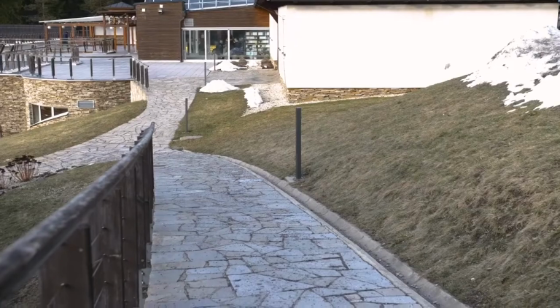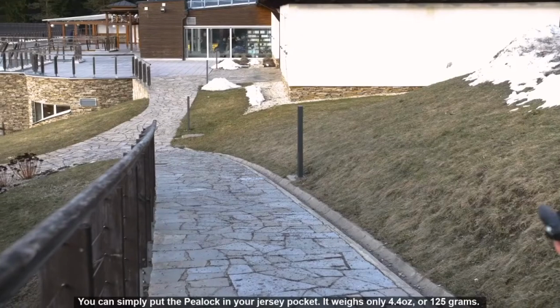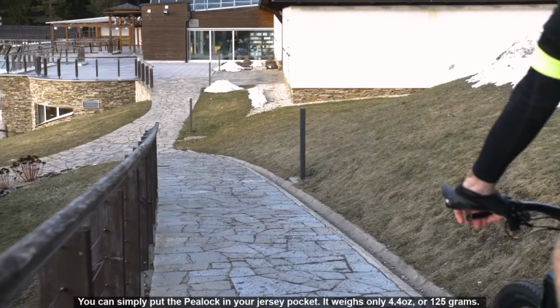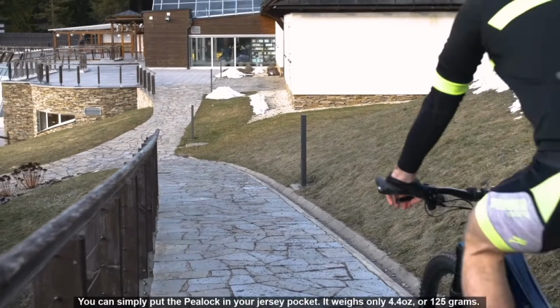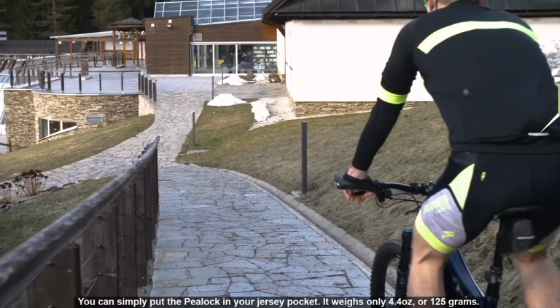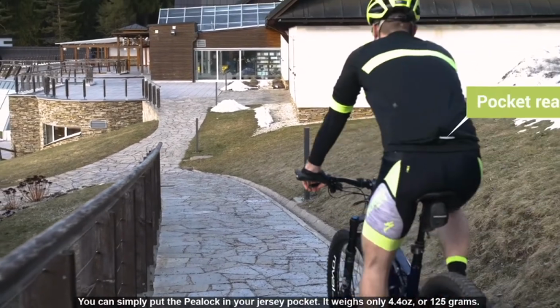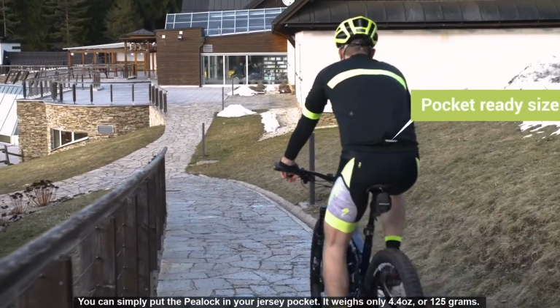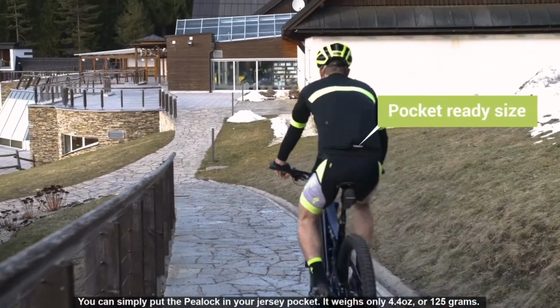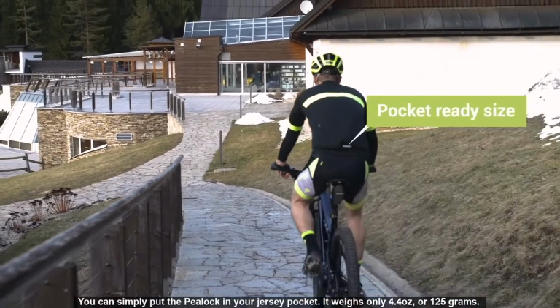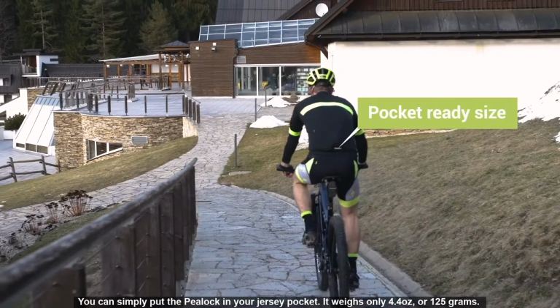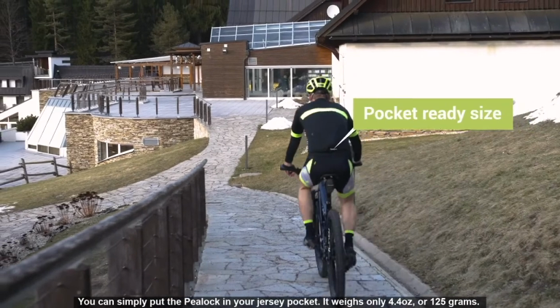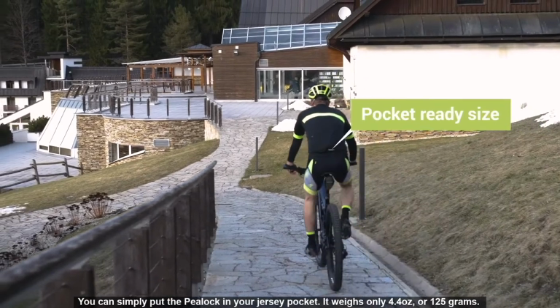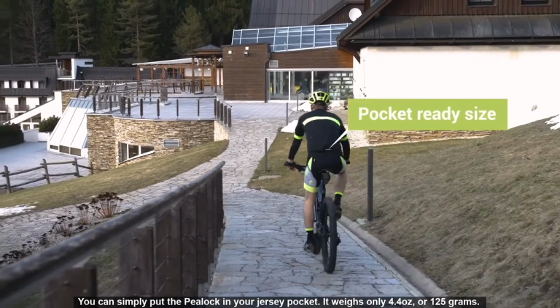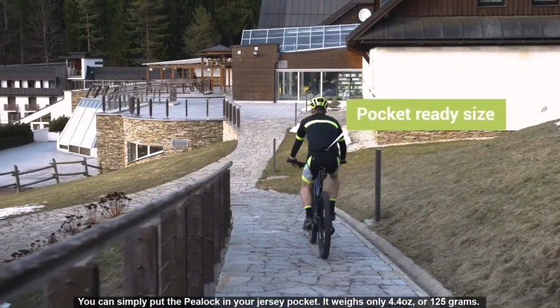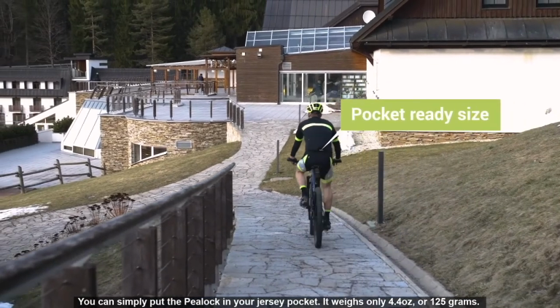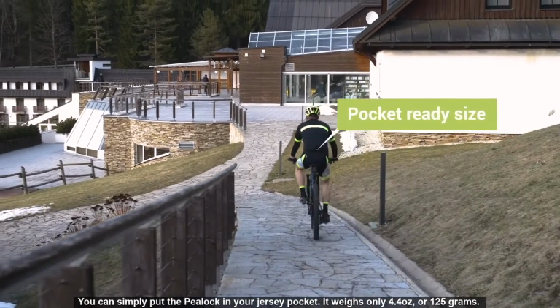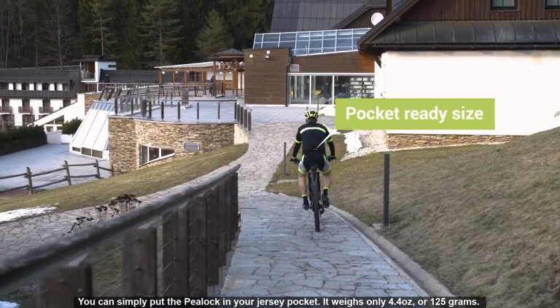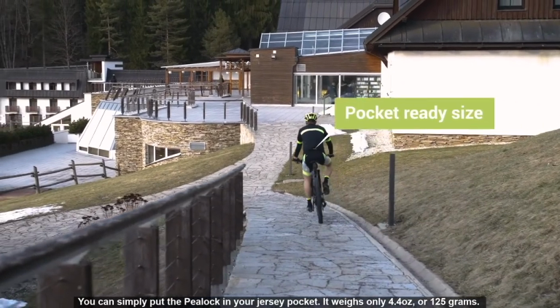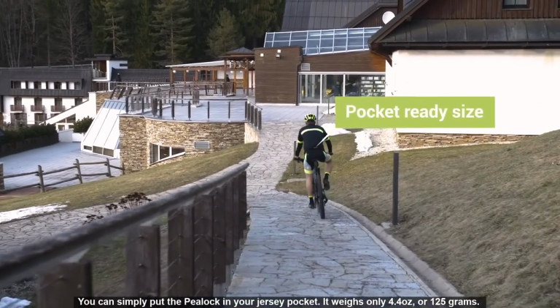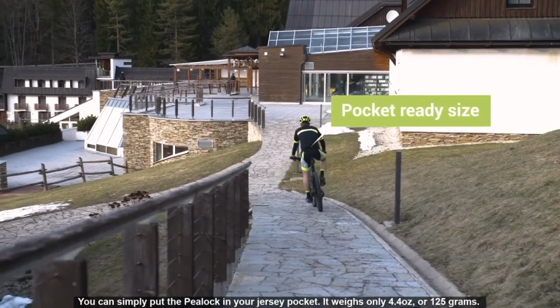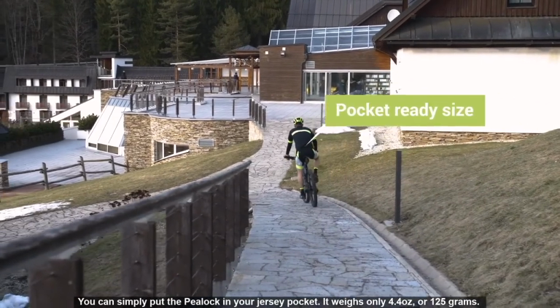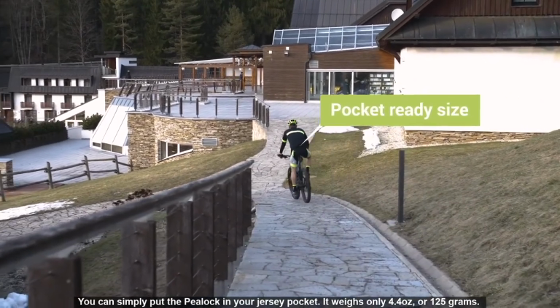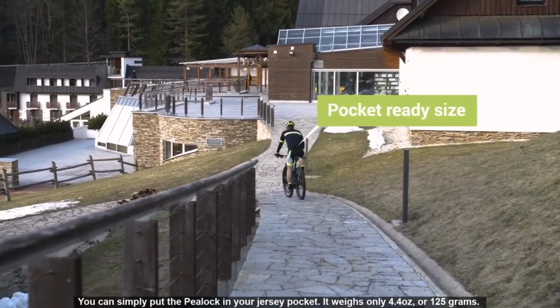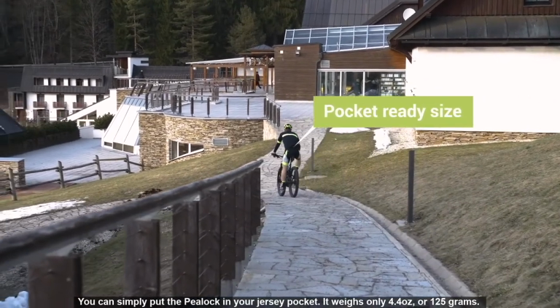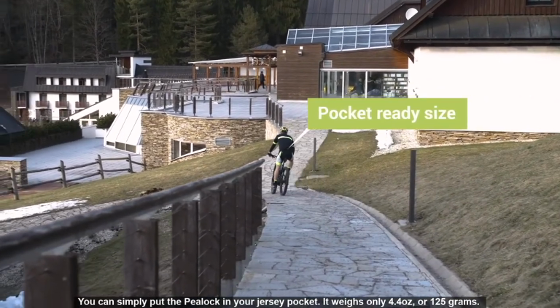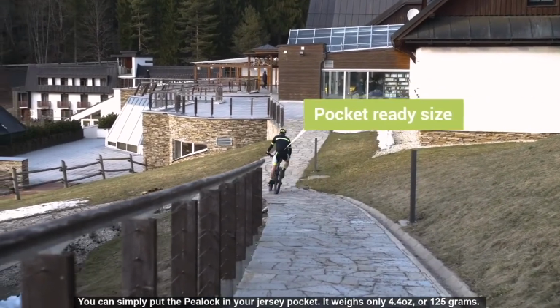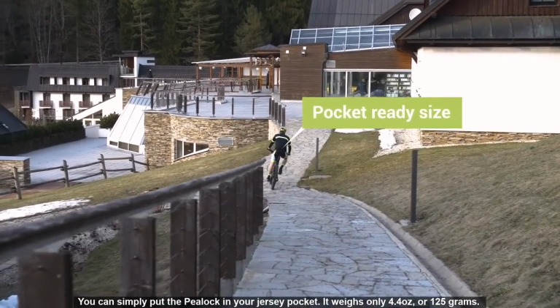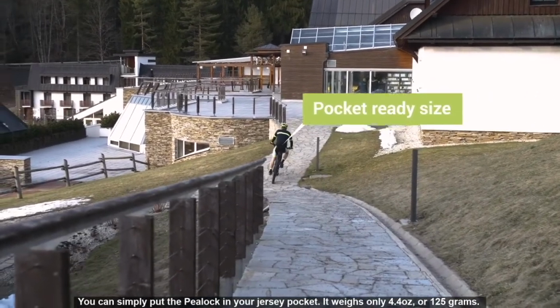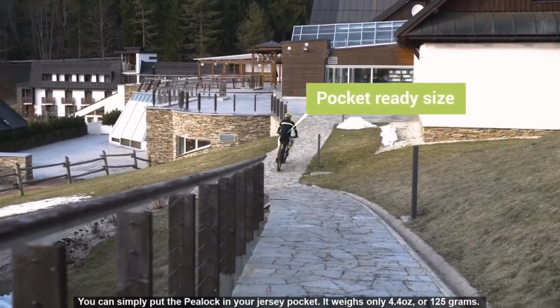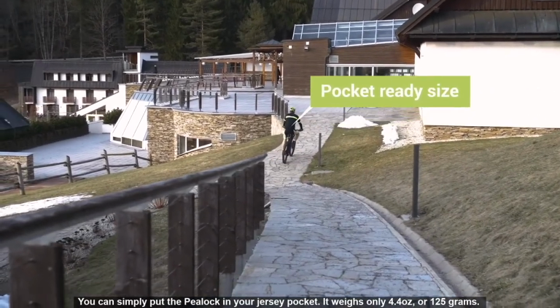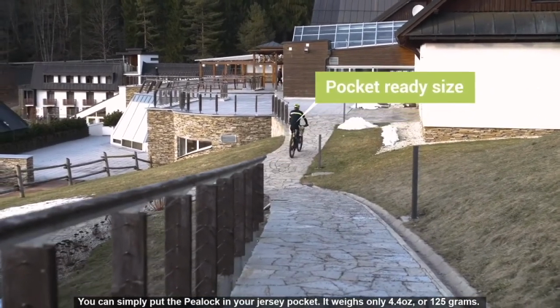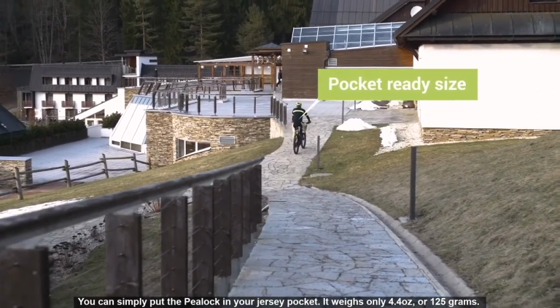You can simply put the P-Lock in your jersey pocket. It weighs only 4.4 ounces or 125 grams.